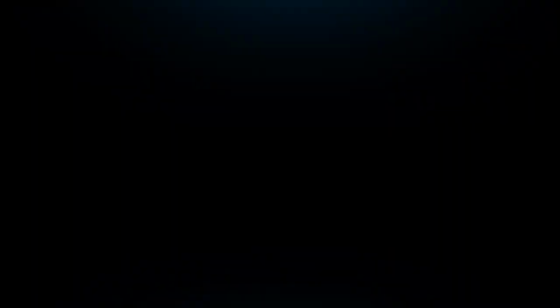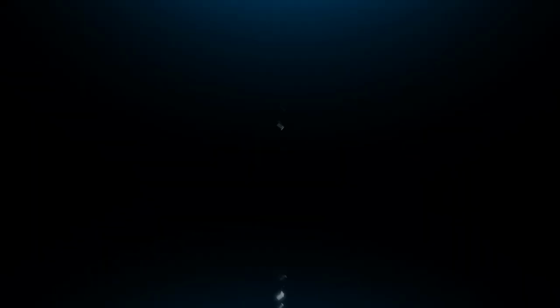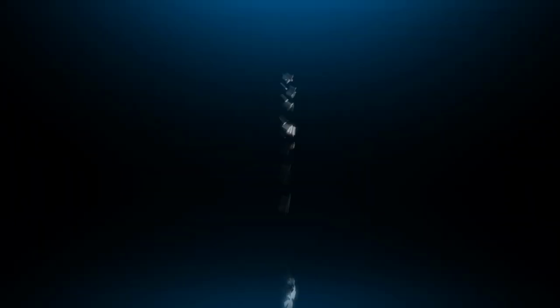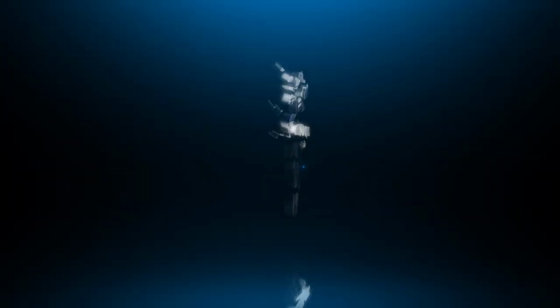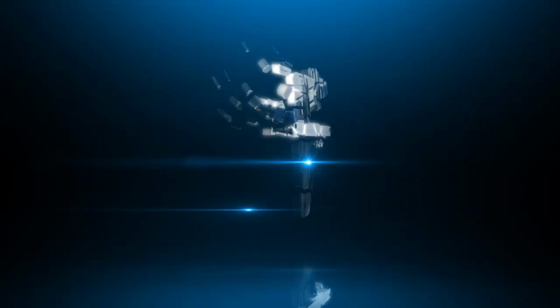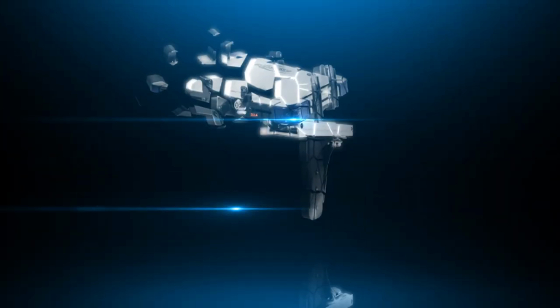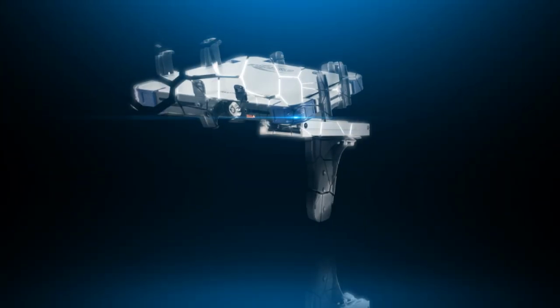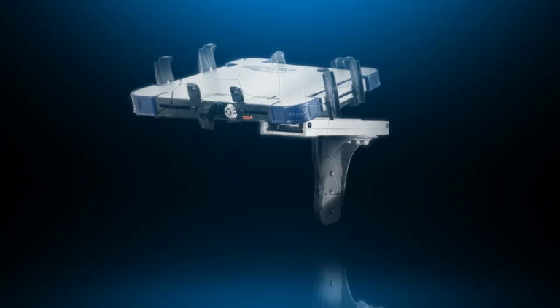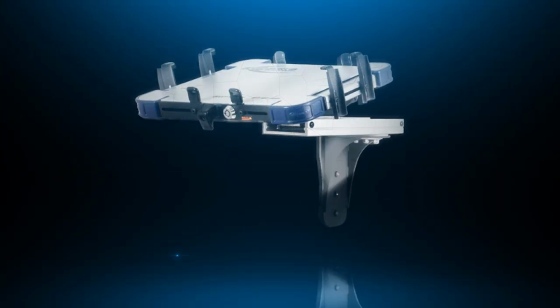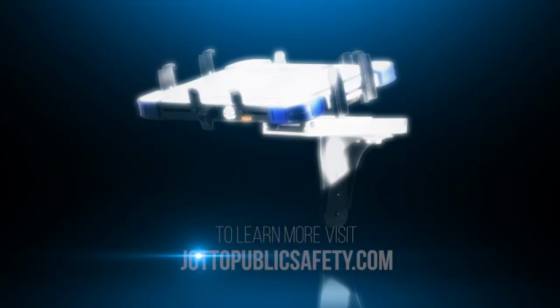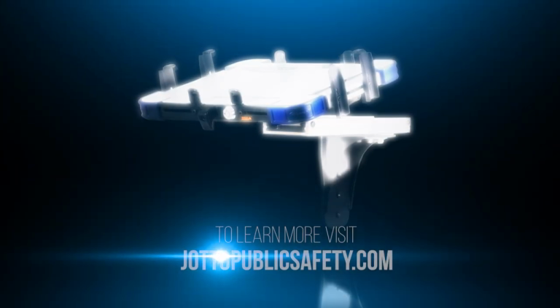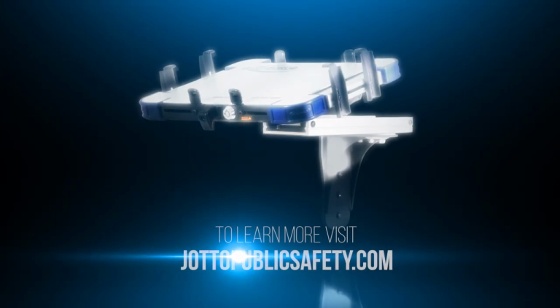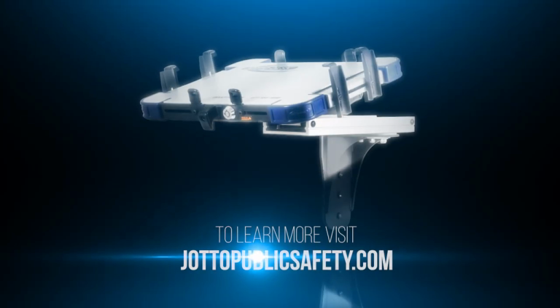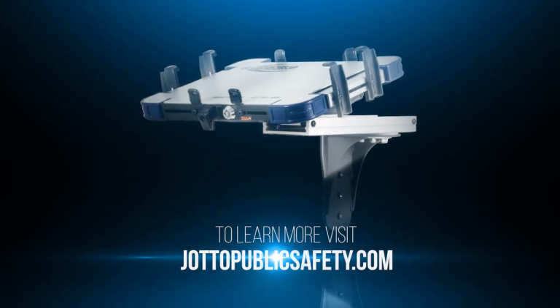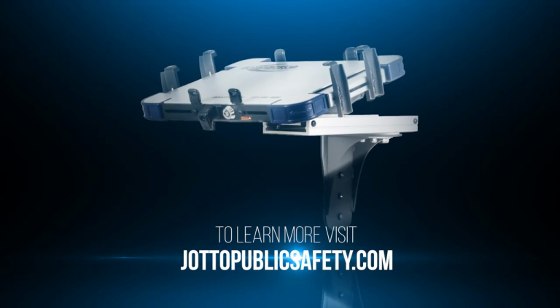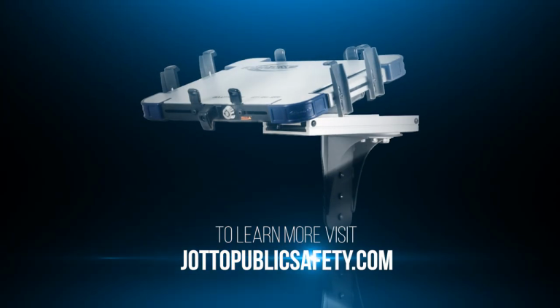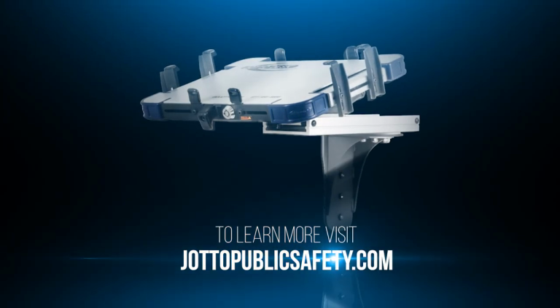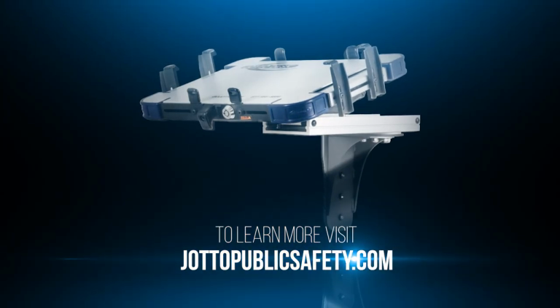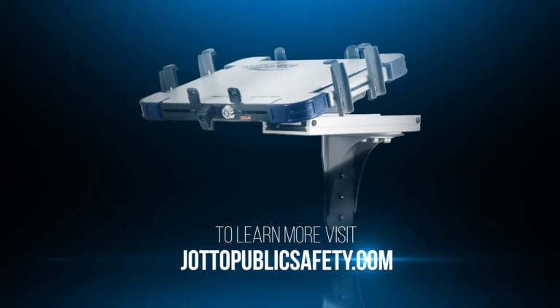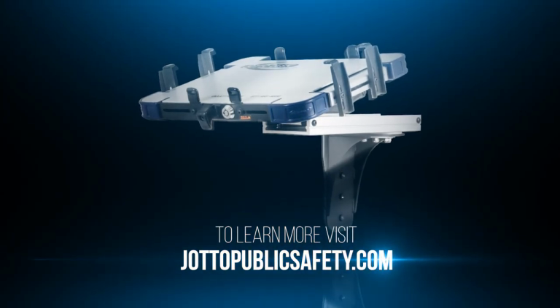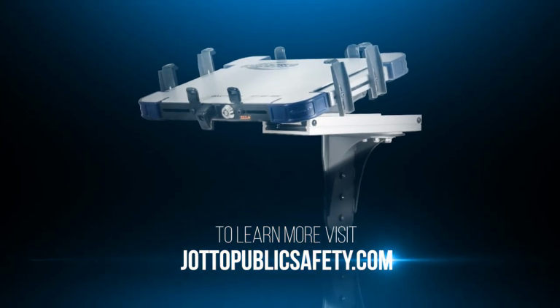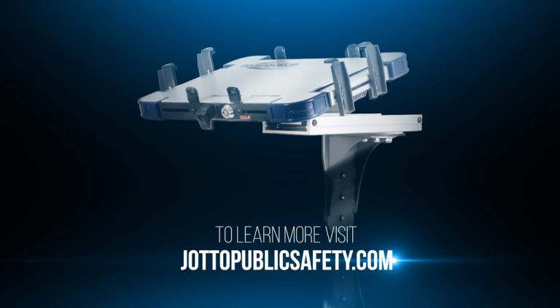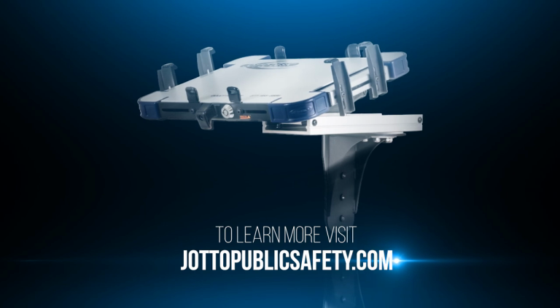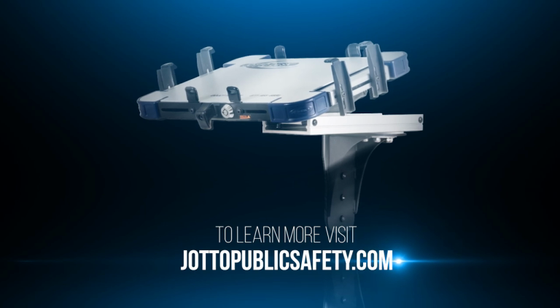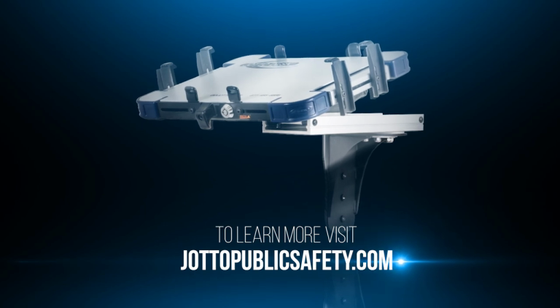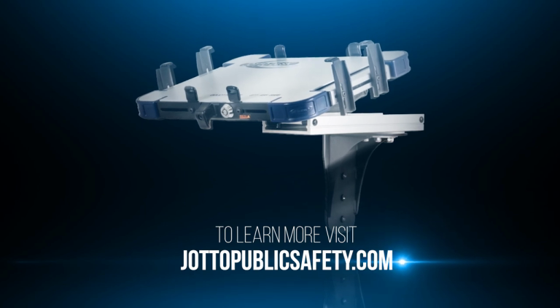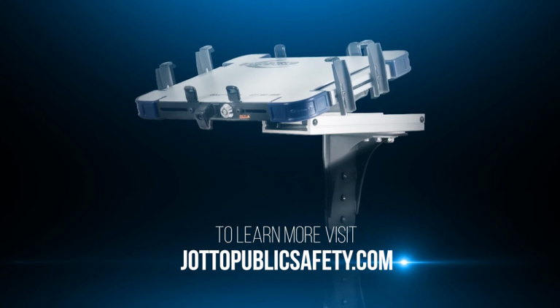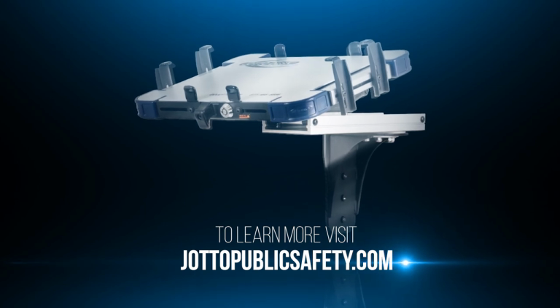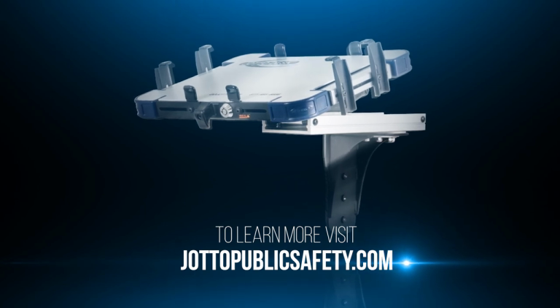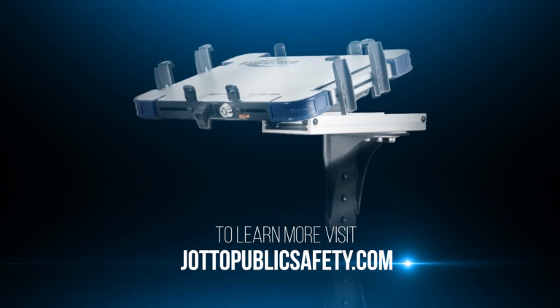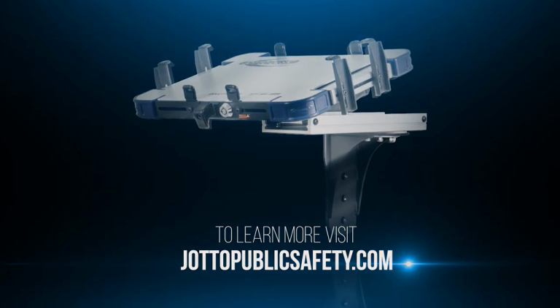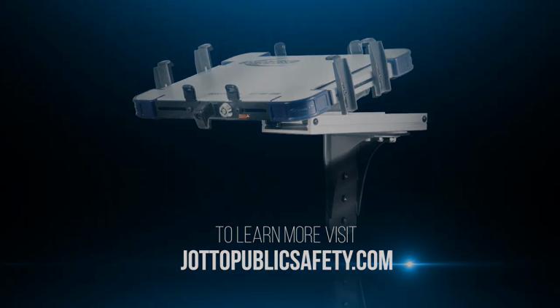To learn more, go to jottopublicsafety.com and order your Mamba Mount today.